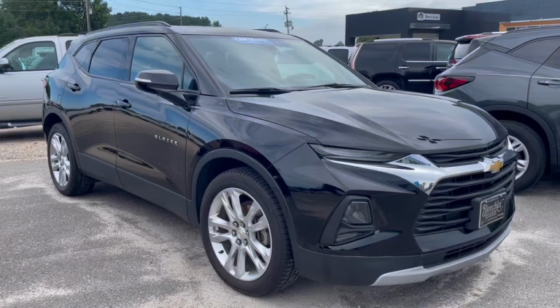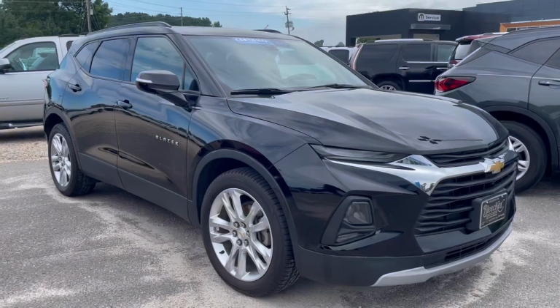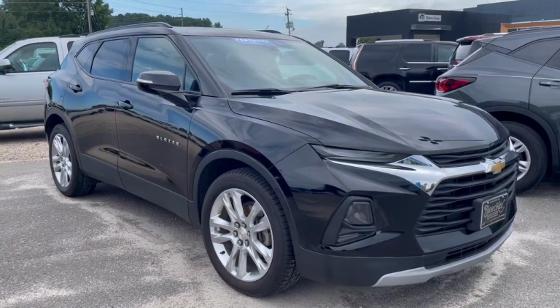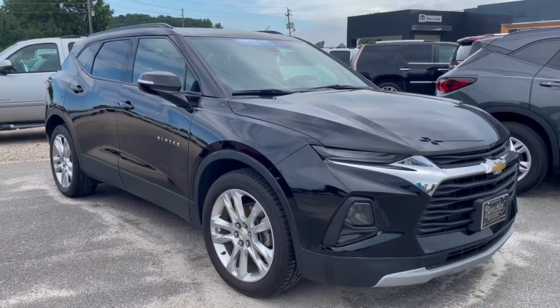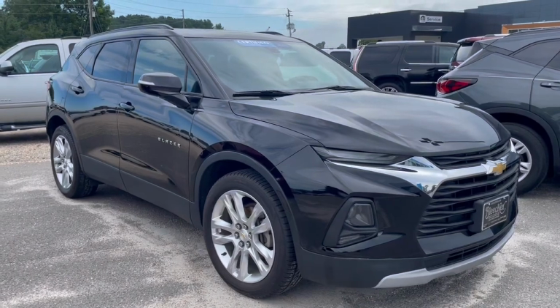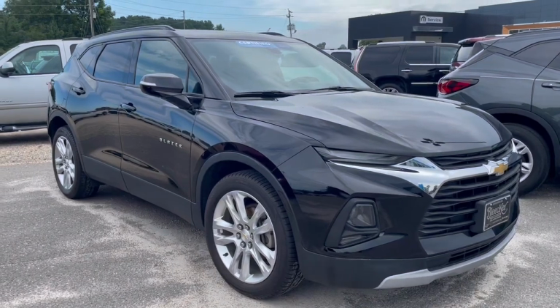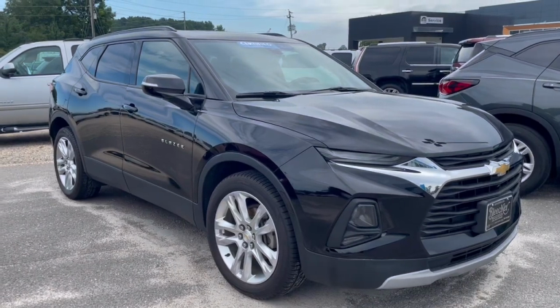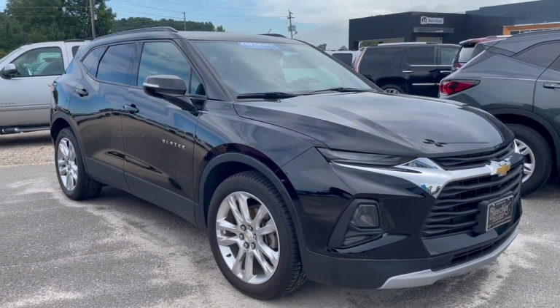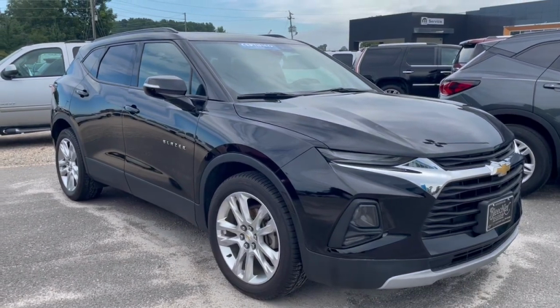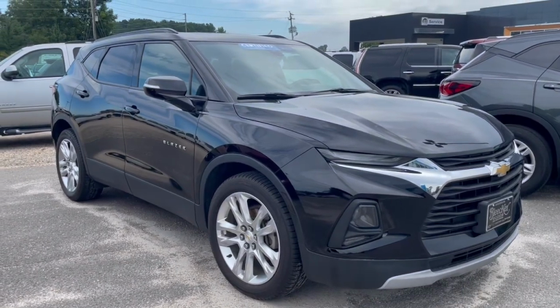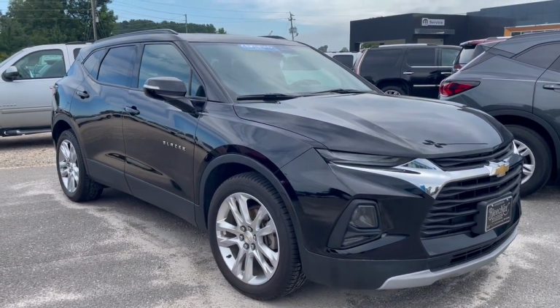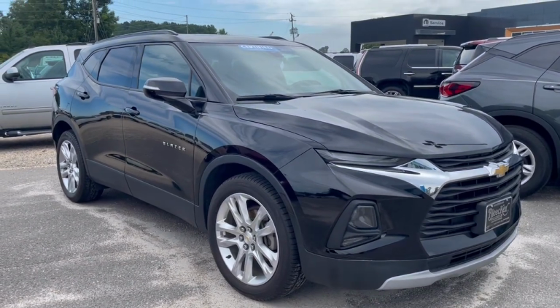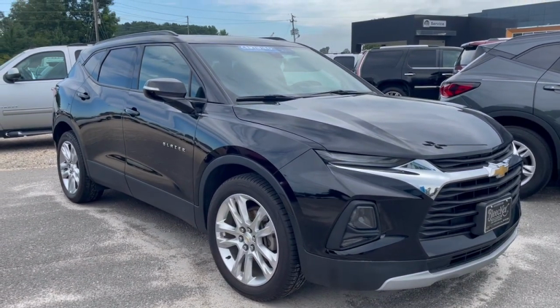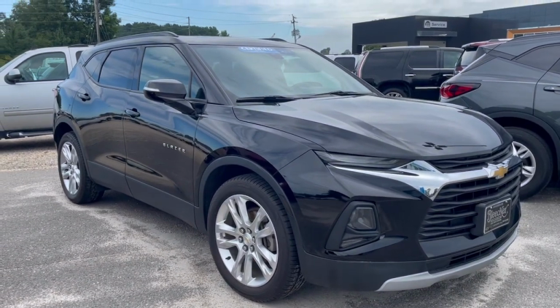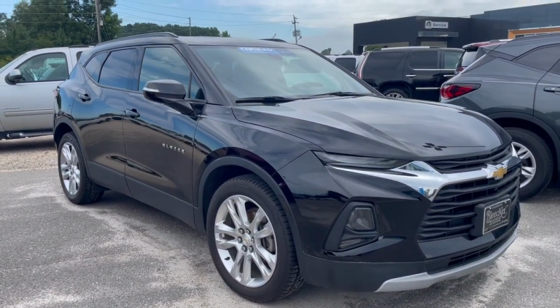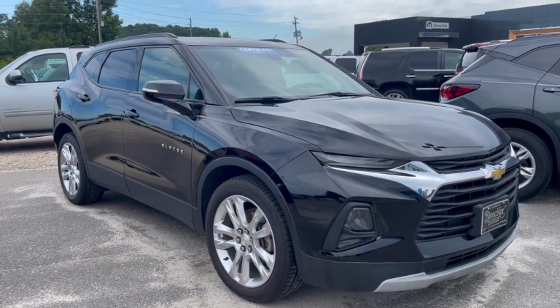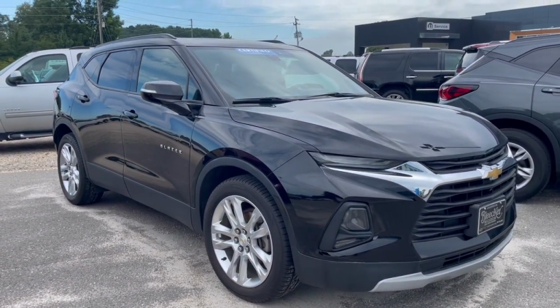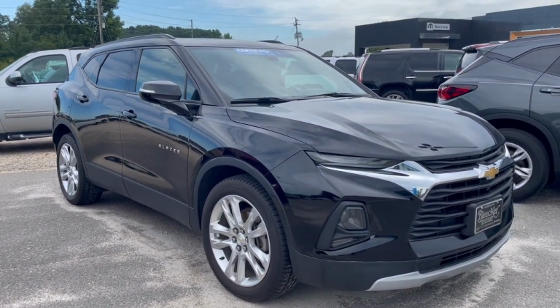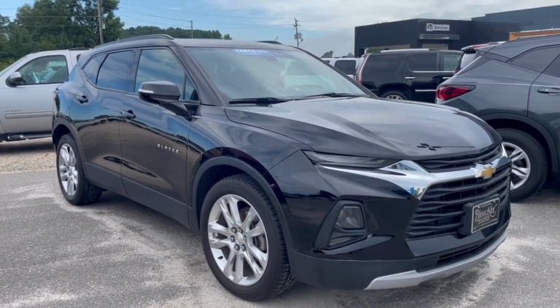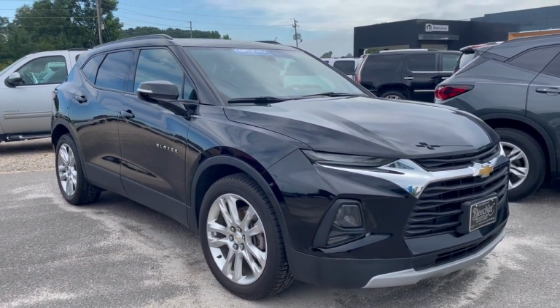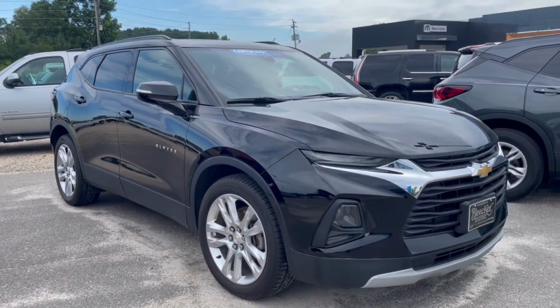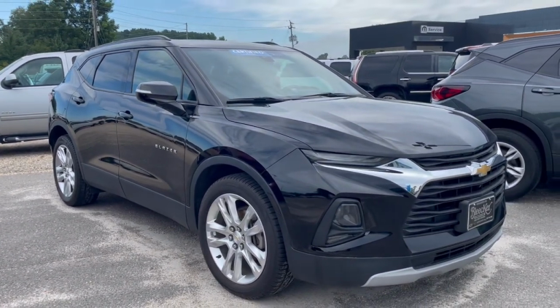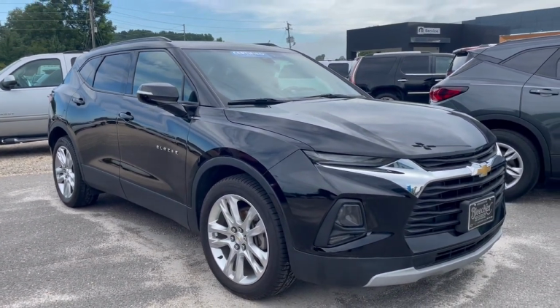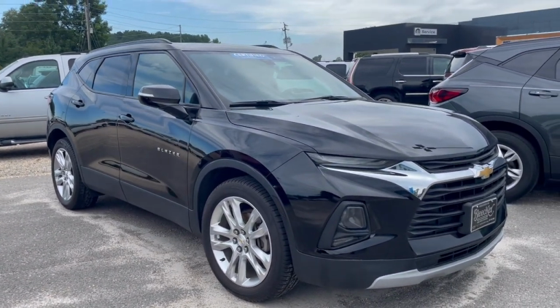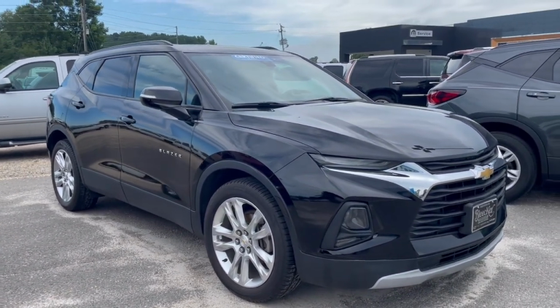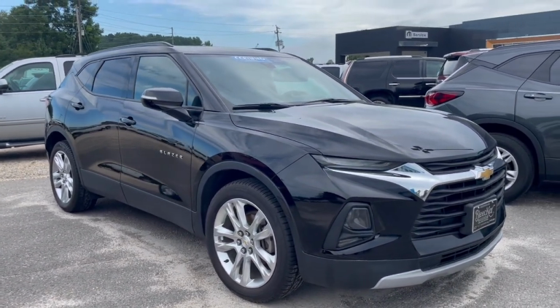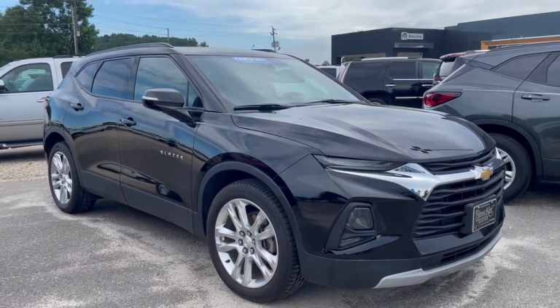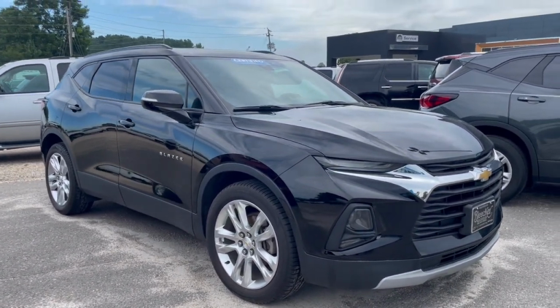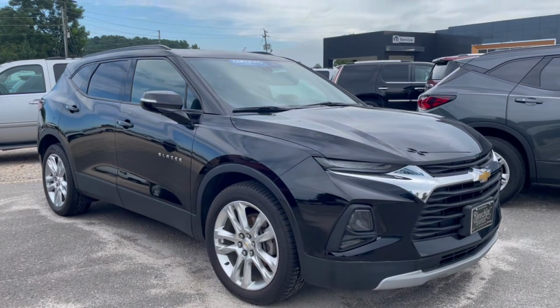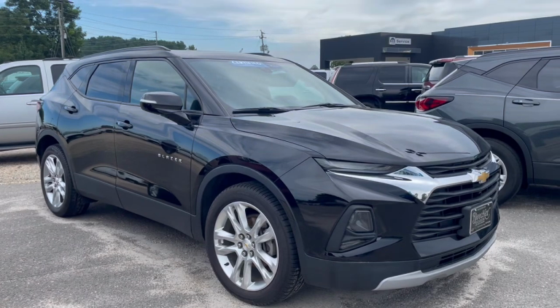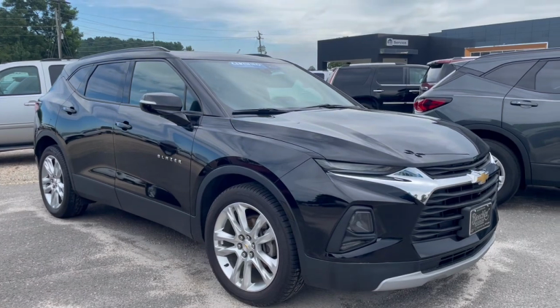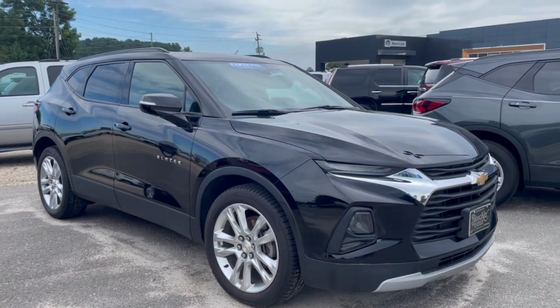Hey guys, this is Kay here at Bleaker Chevrolet in Dunn, North Carolina, and this is our 2019 certified Blazer.